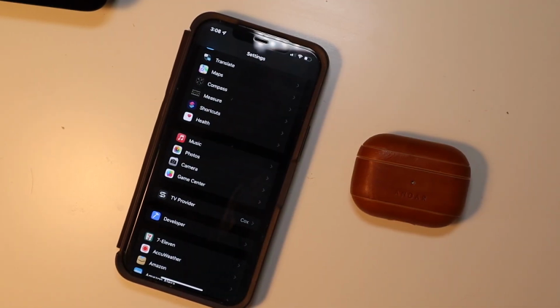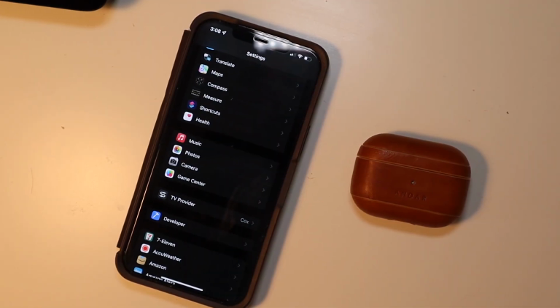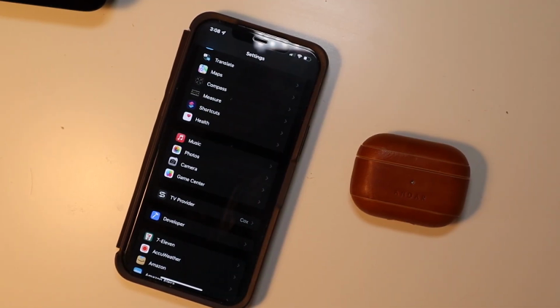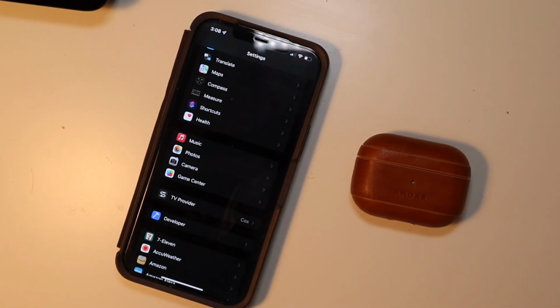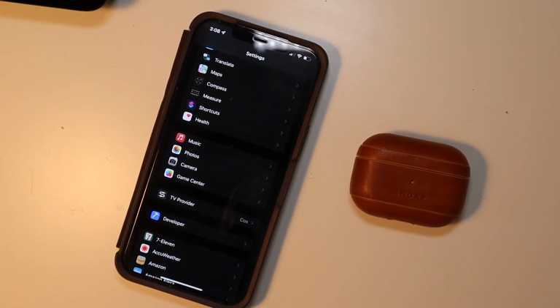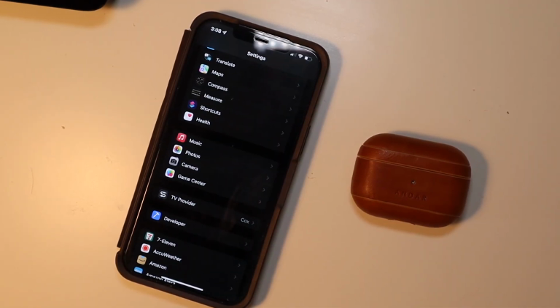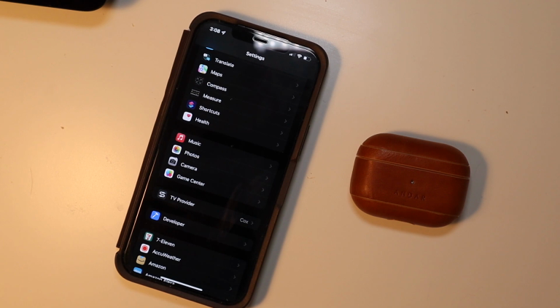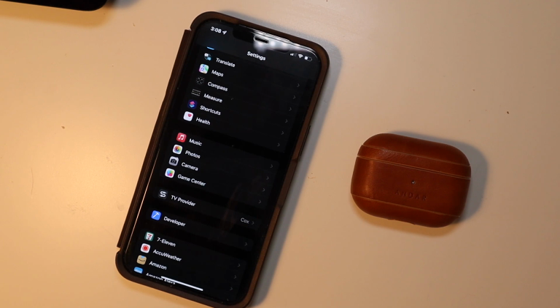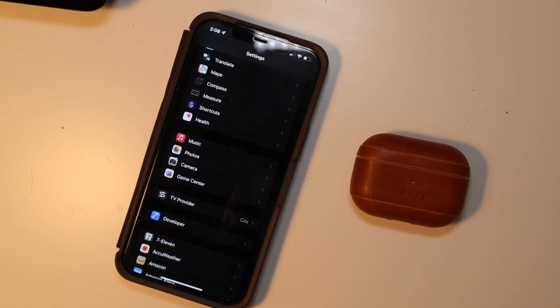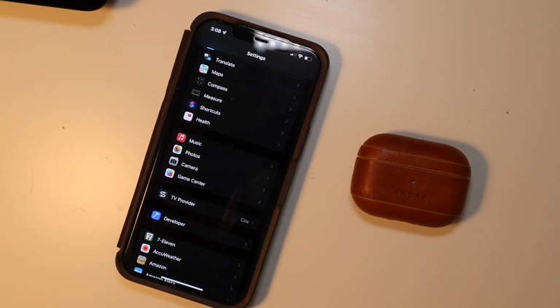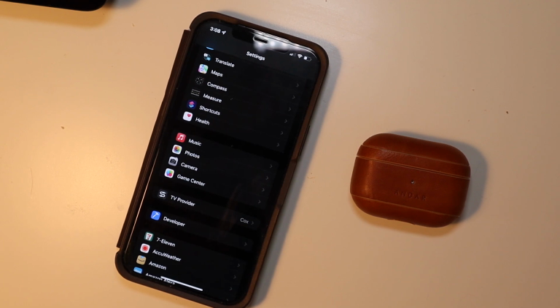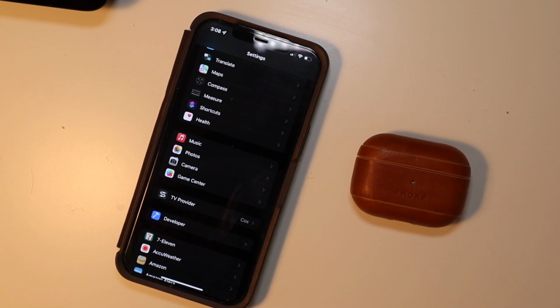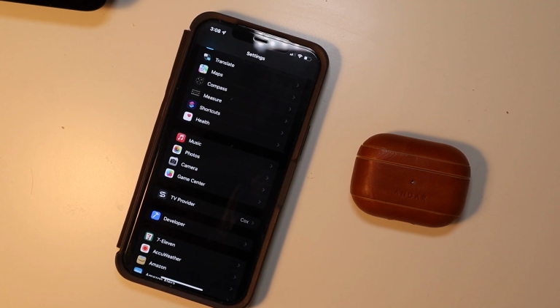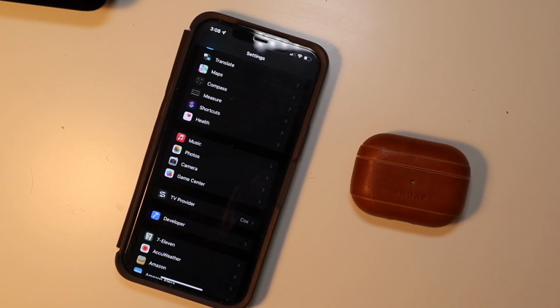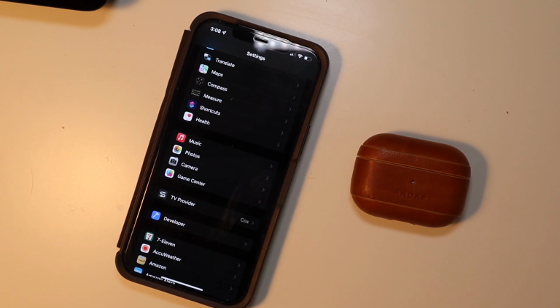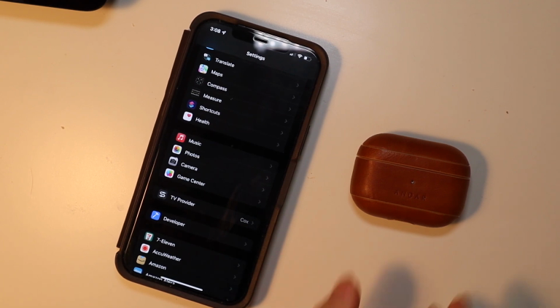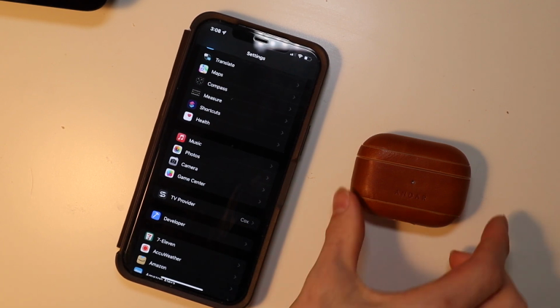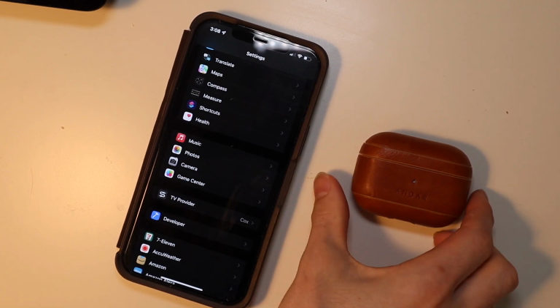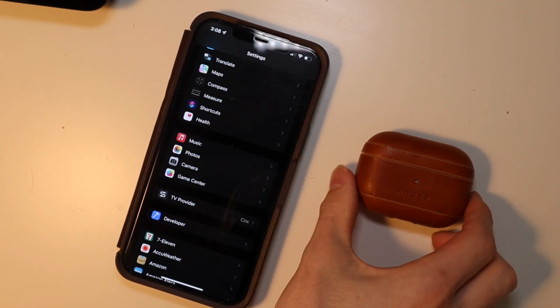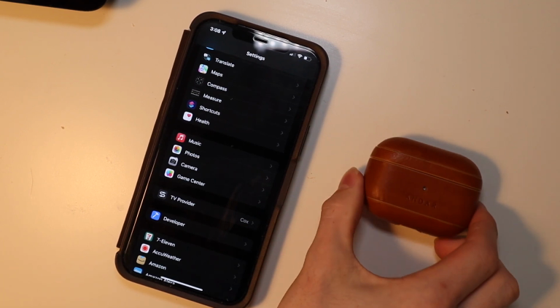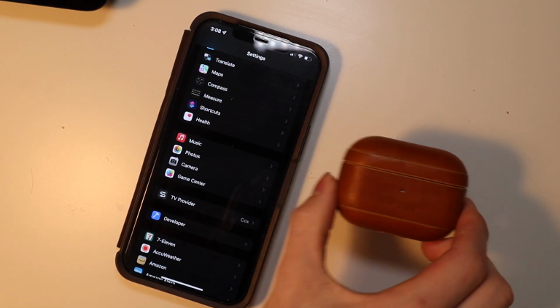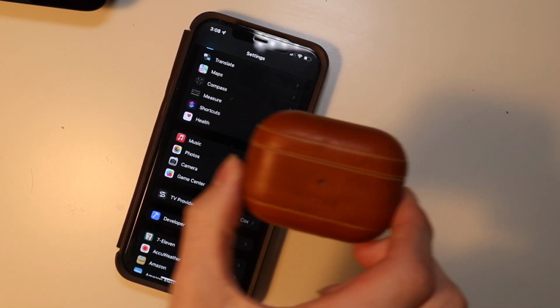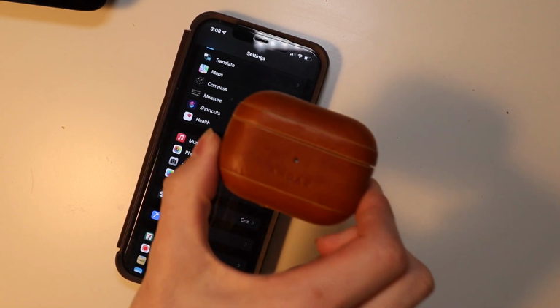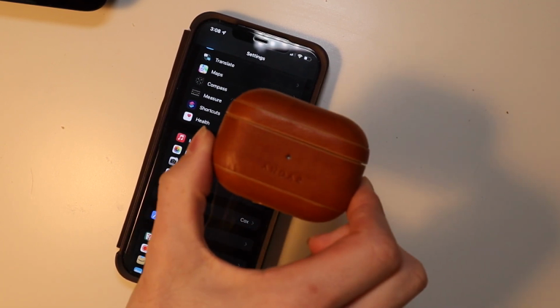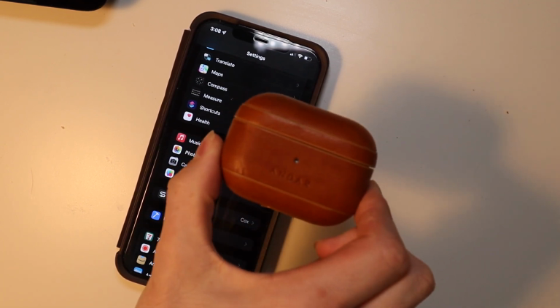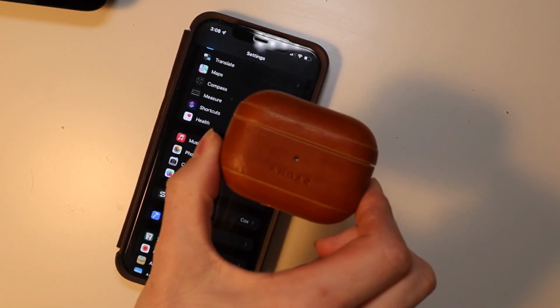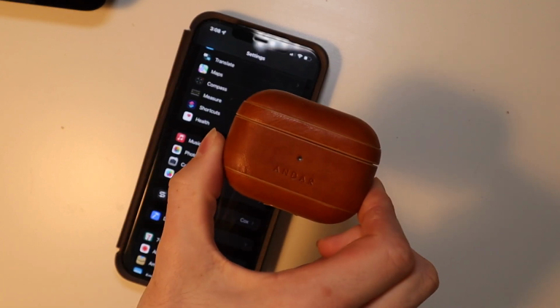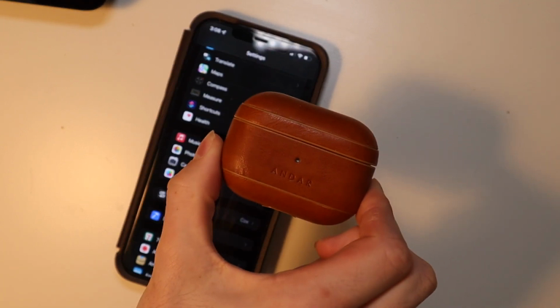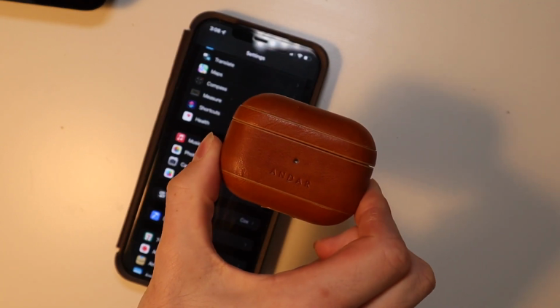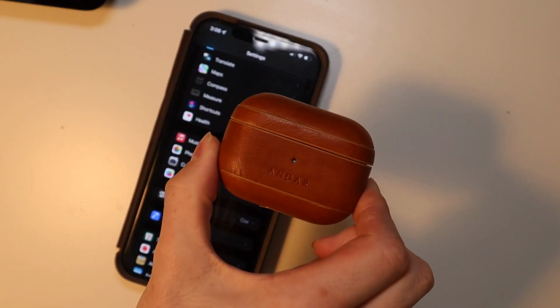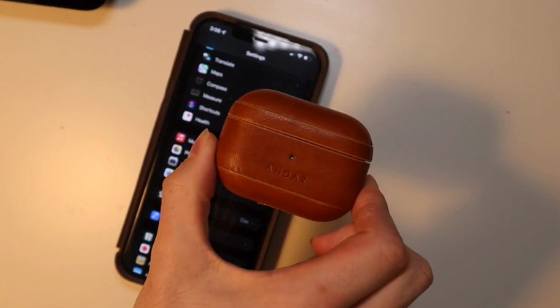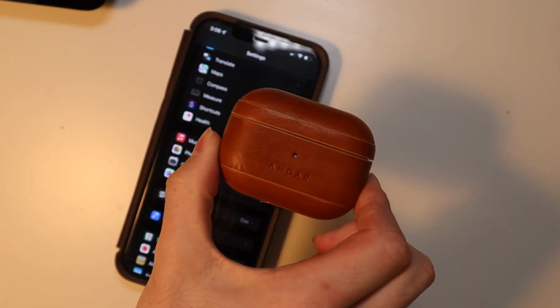Good afternoon everybody, TechOut here, and today I'm going to be showing you how to install the new beta on your AirPods Pro.